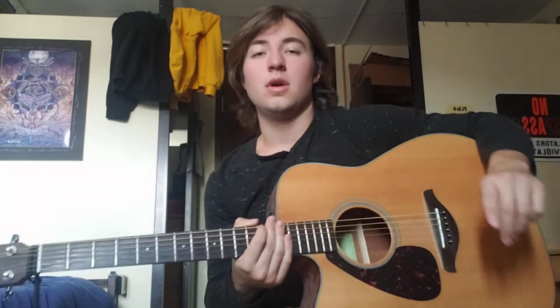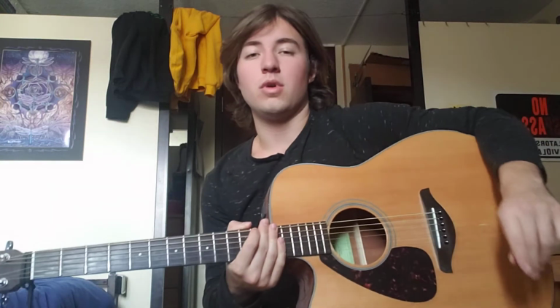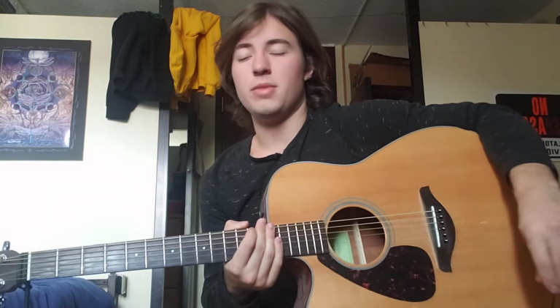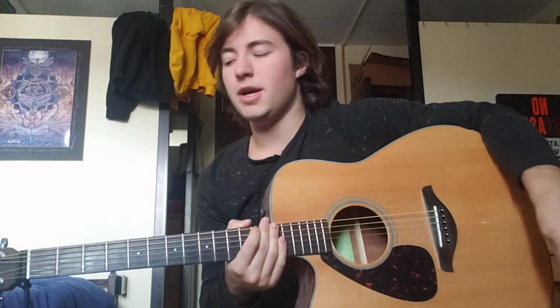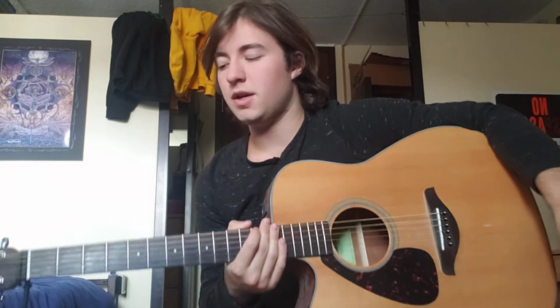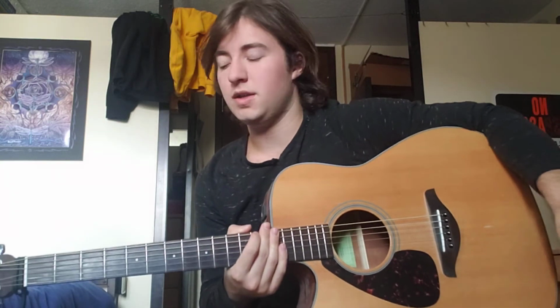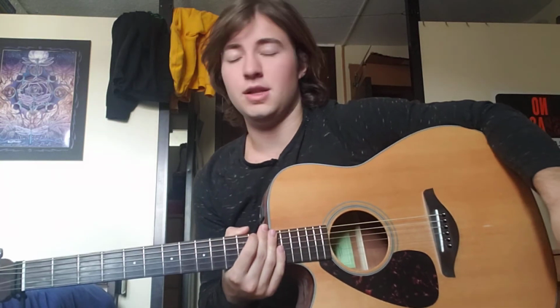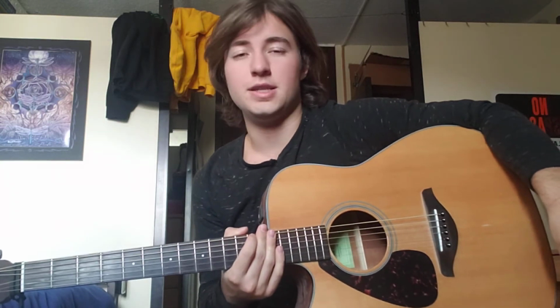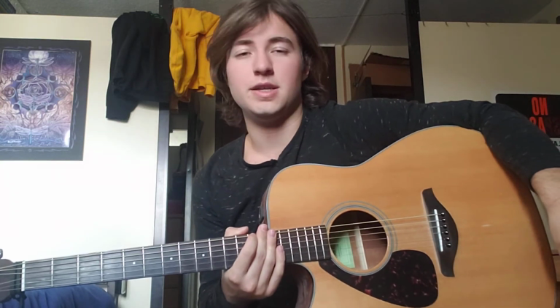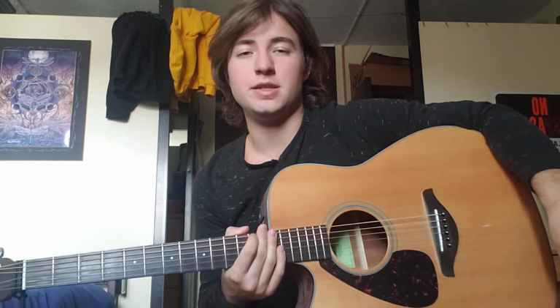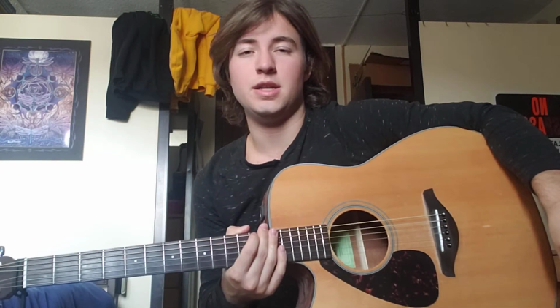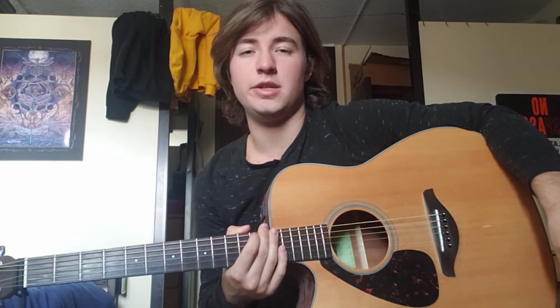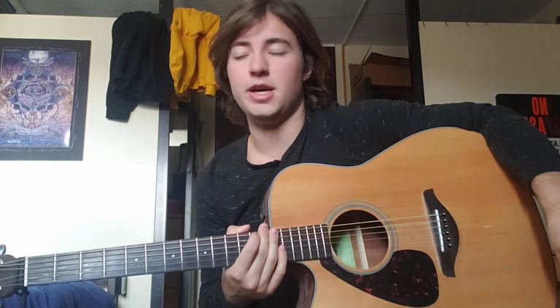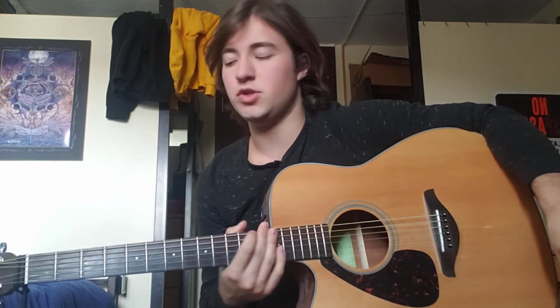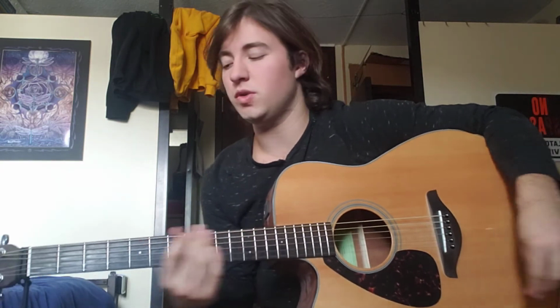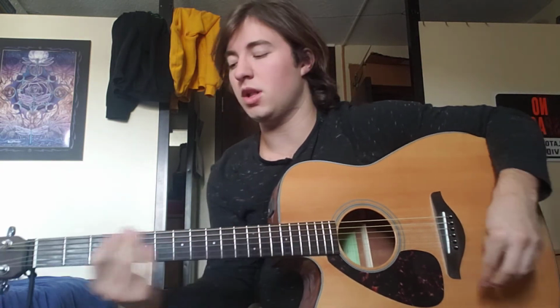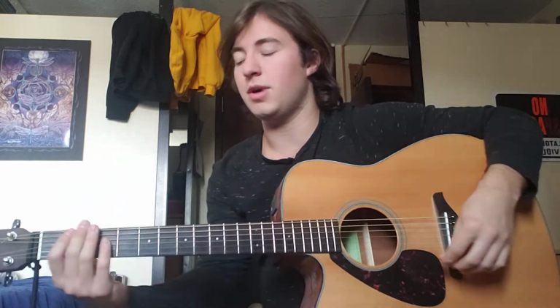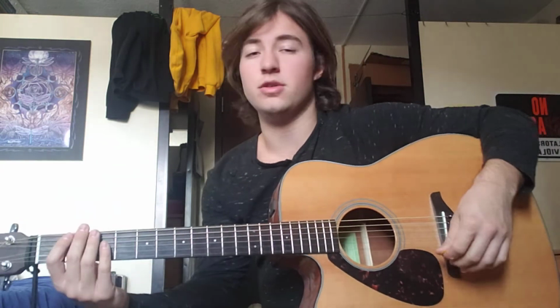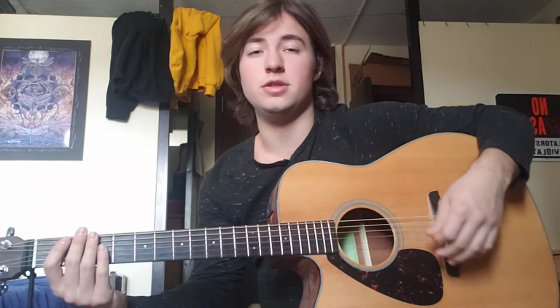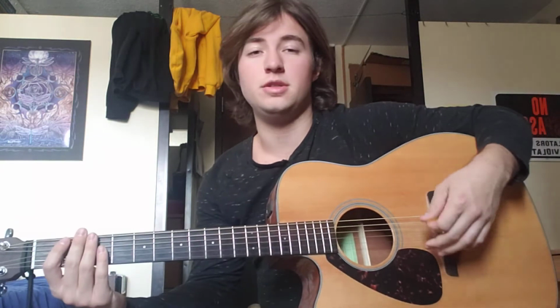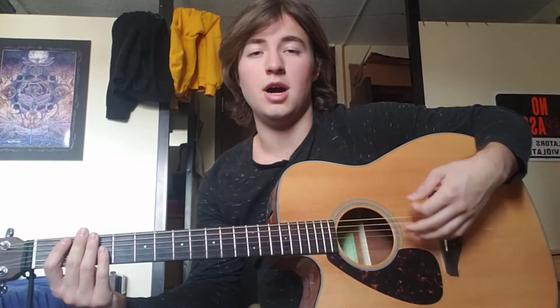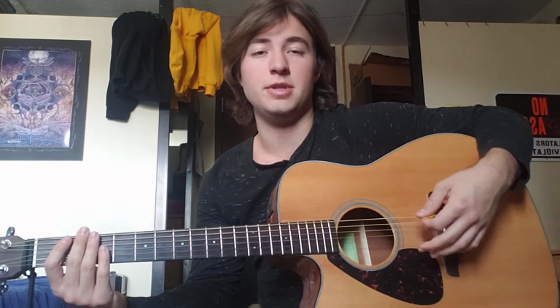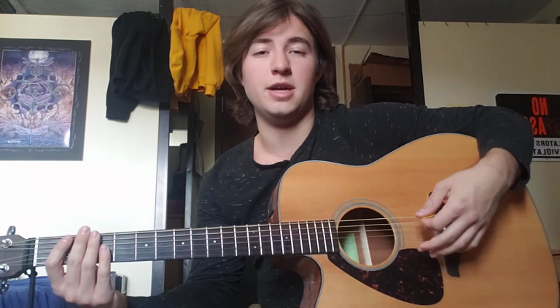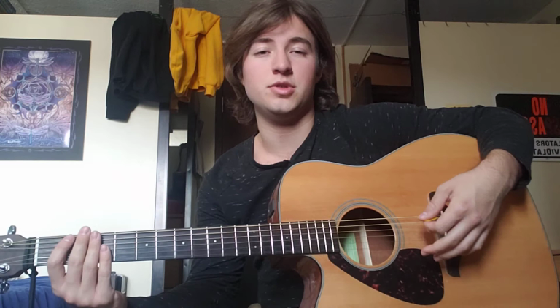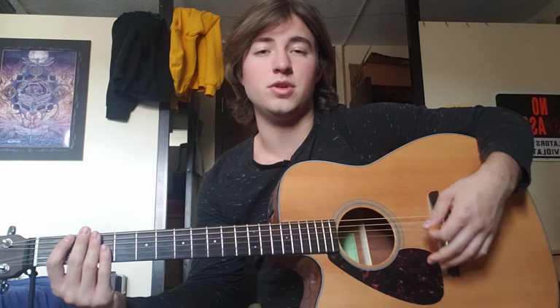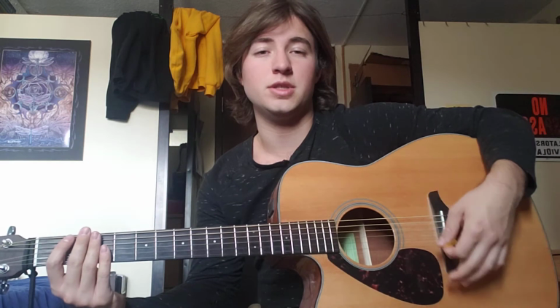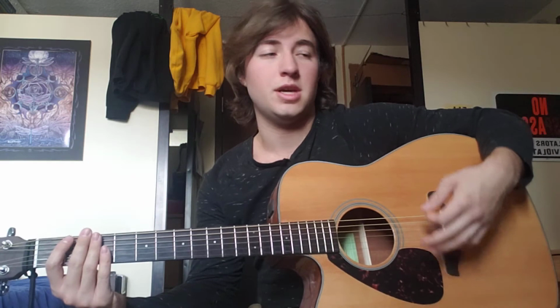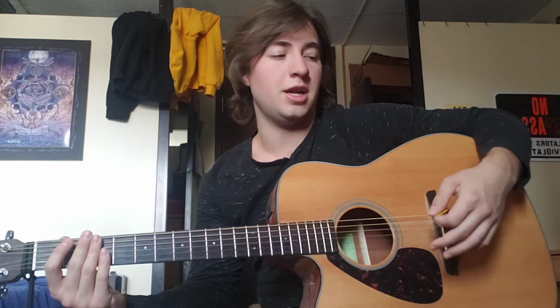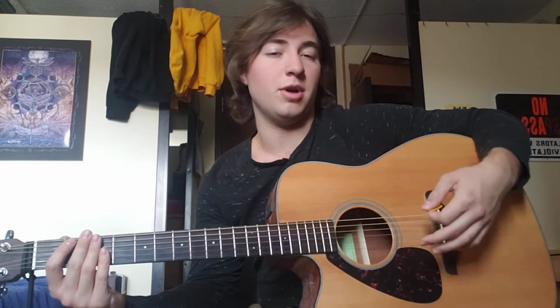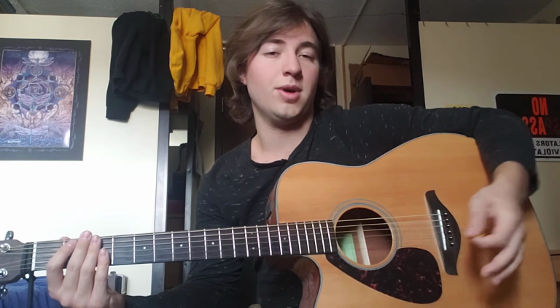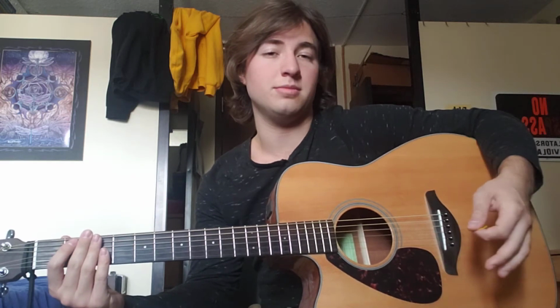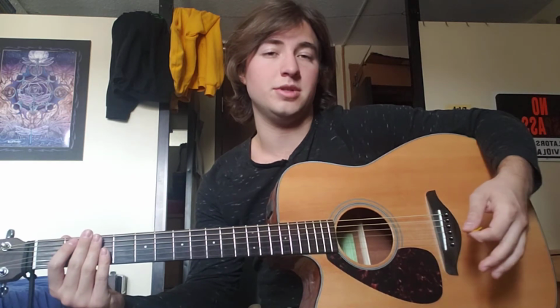Welcome back. In the last lesson I taught you all about up and down strokes and about palm muting.